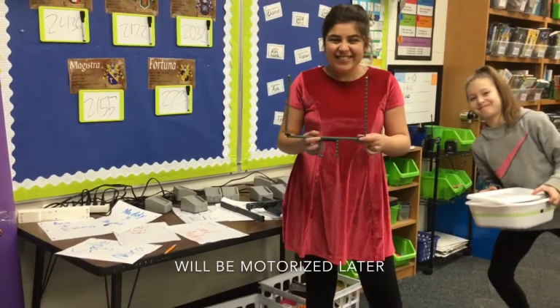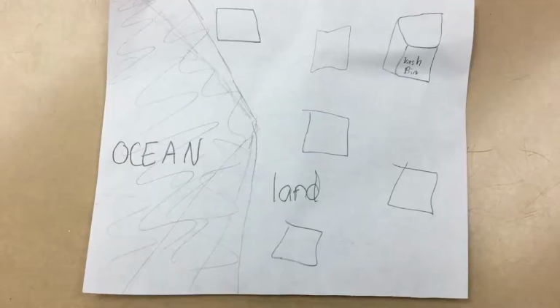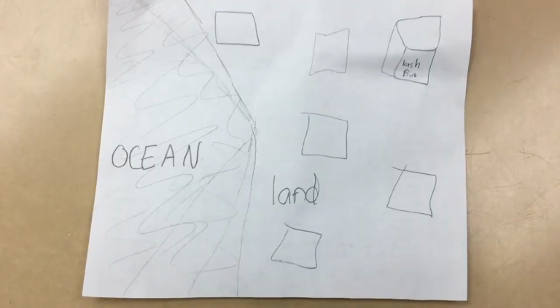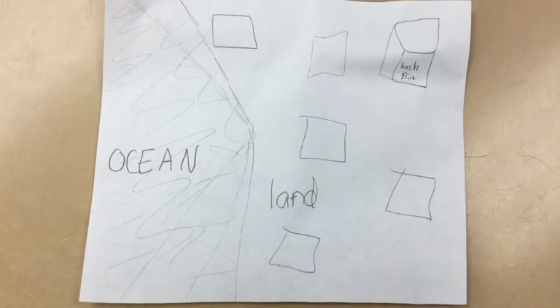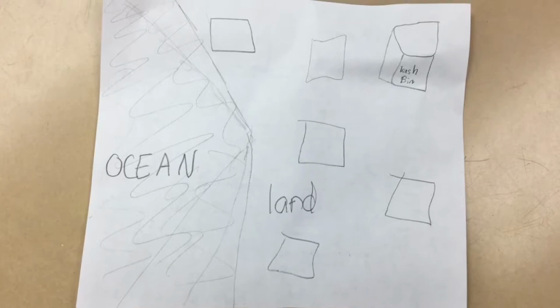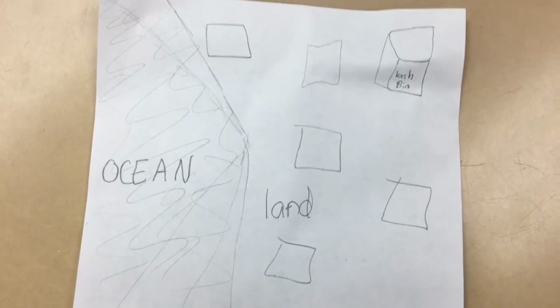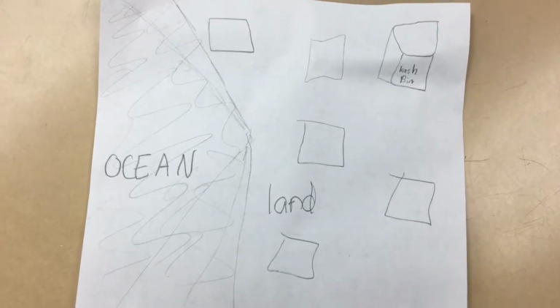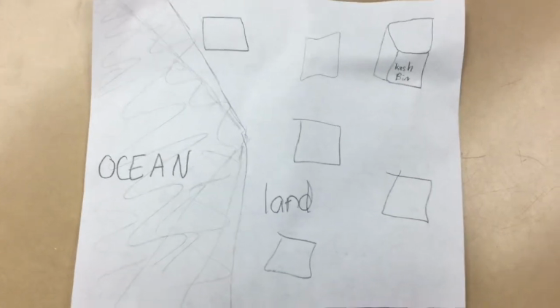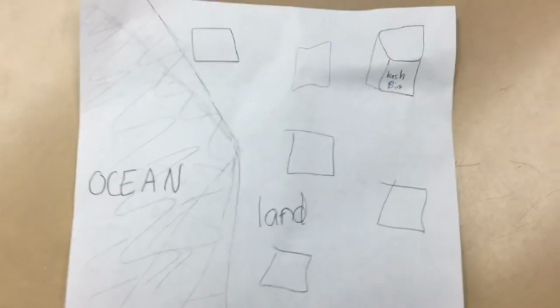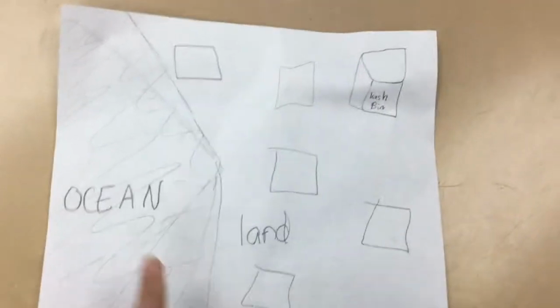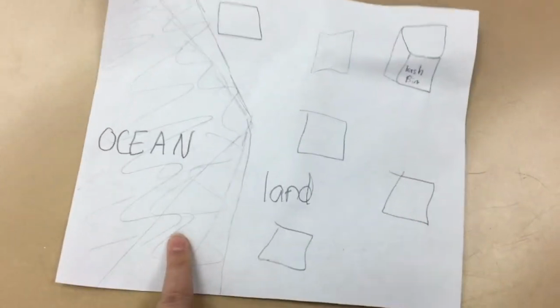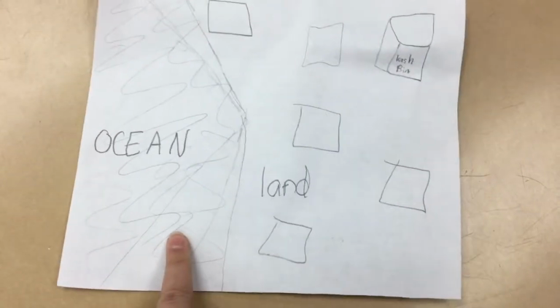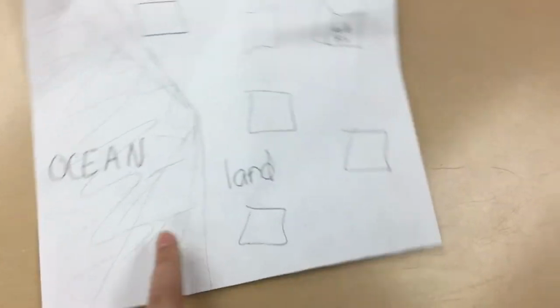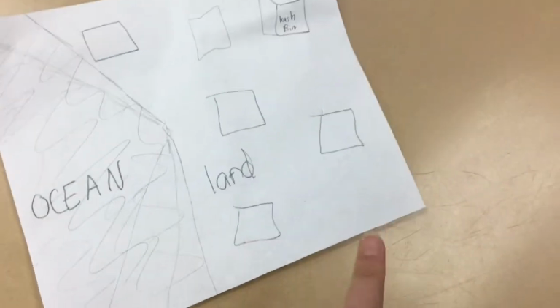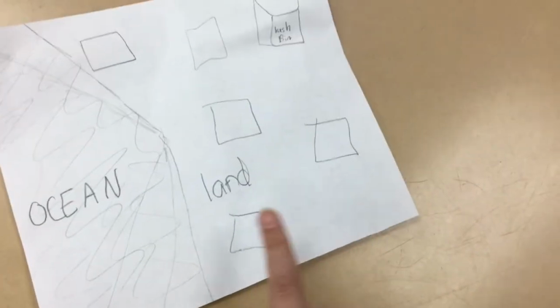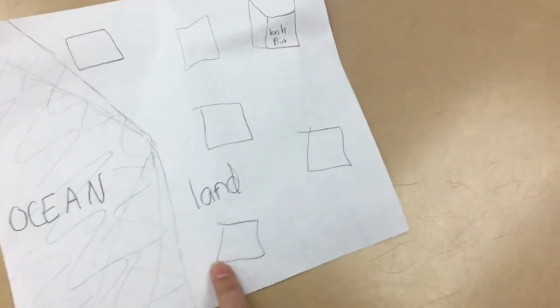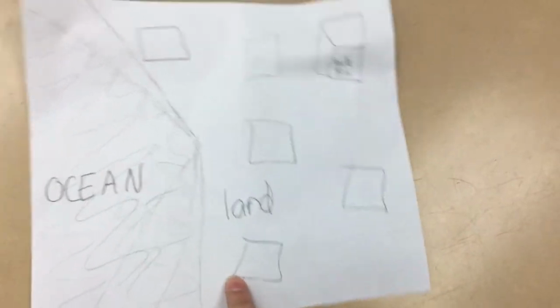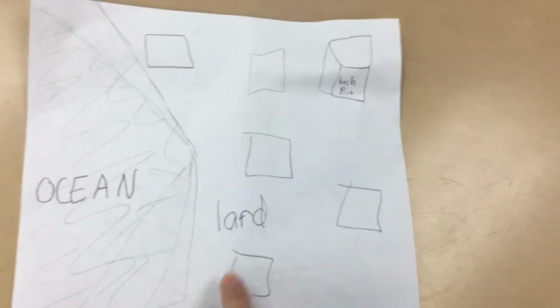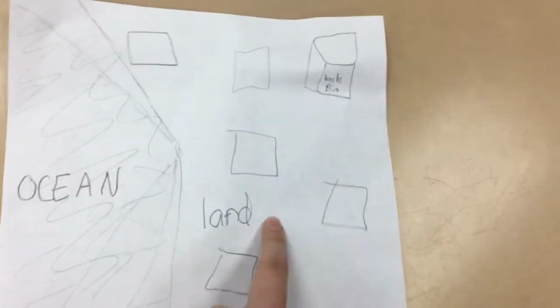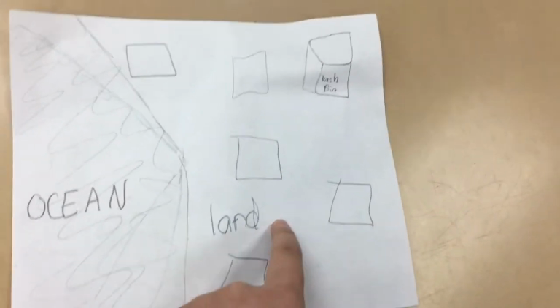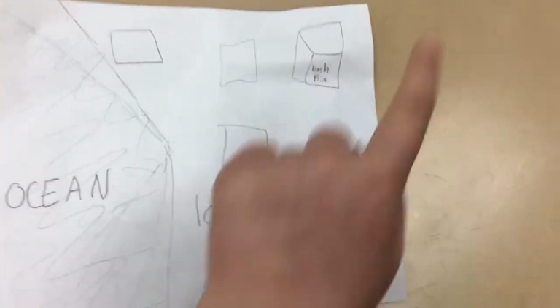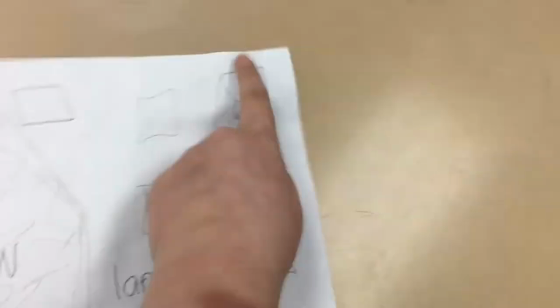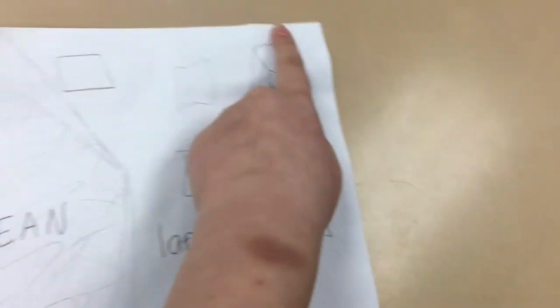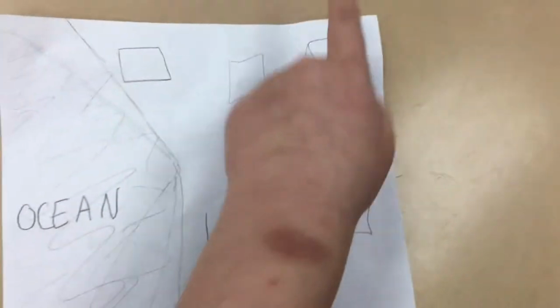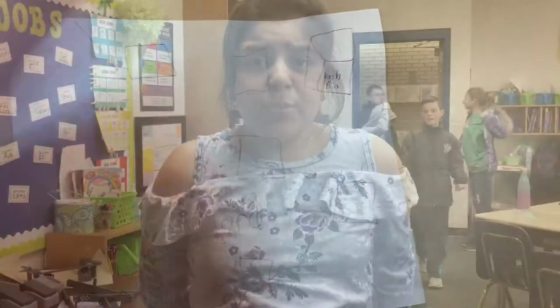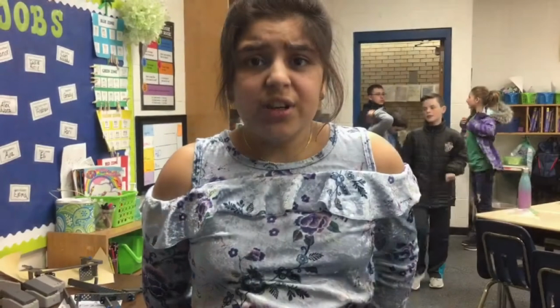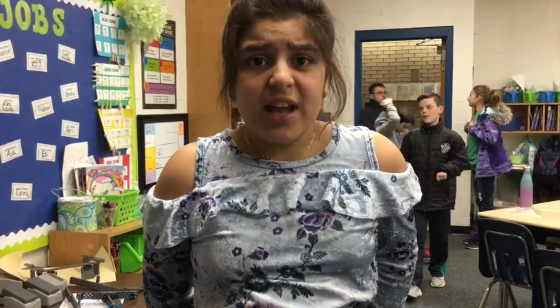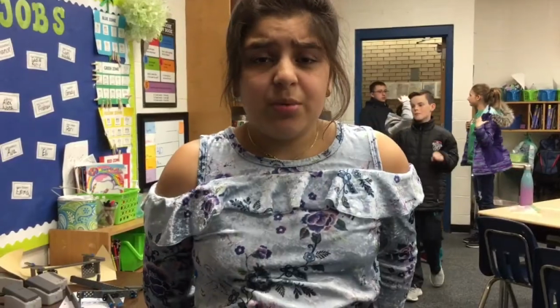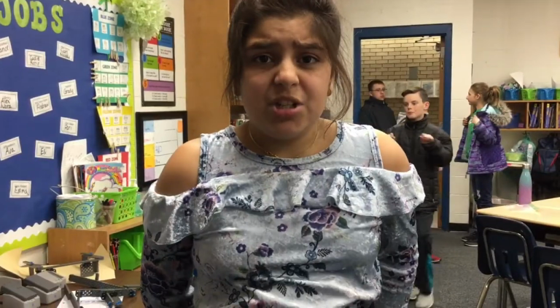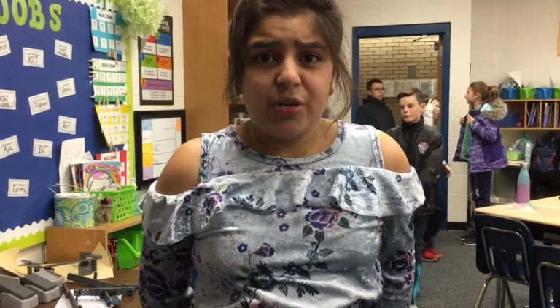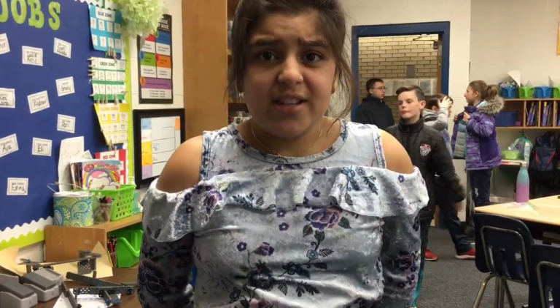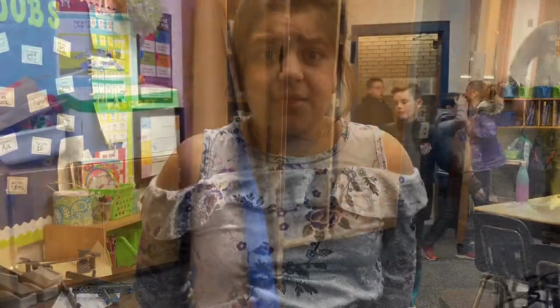This is our rough draft for our site. We have the ocean, the hazardous items, land, and a trash bin. Our design would be to motorize it.